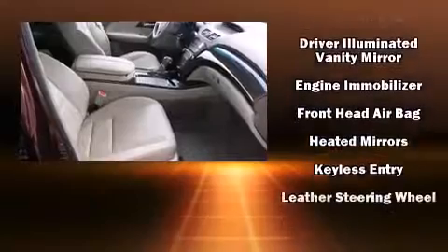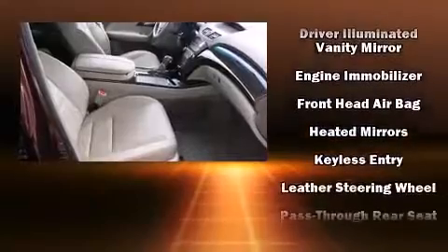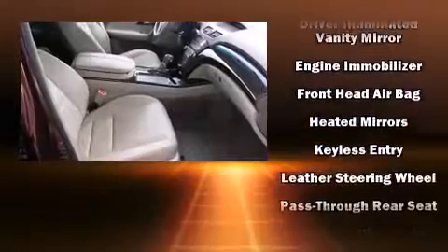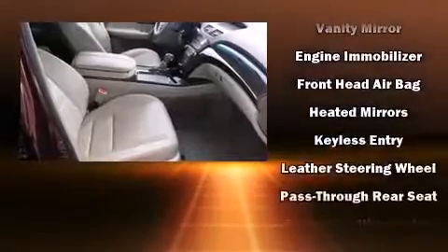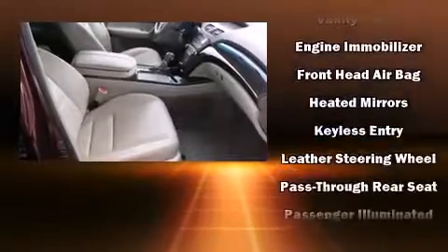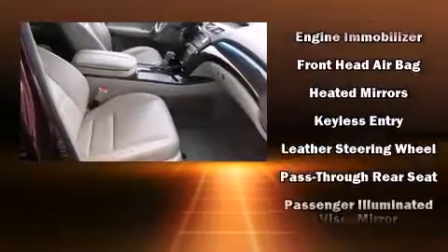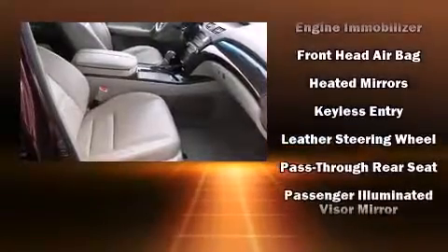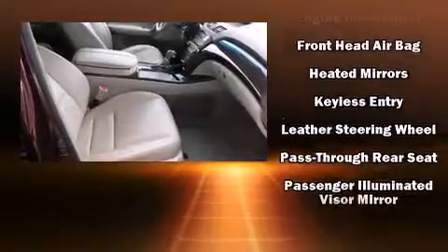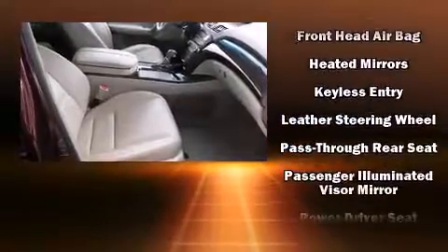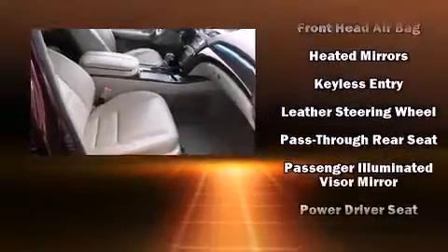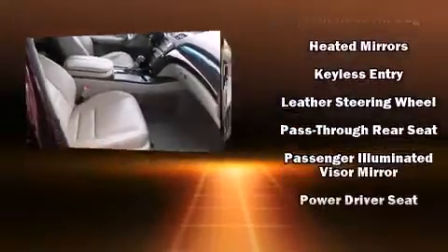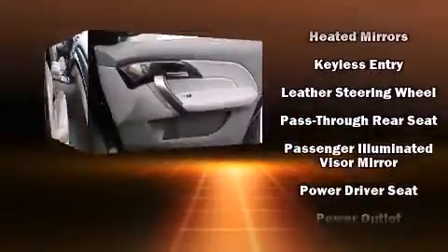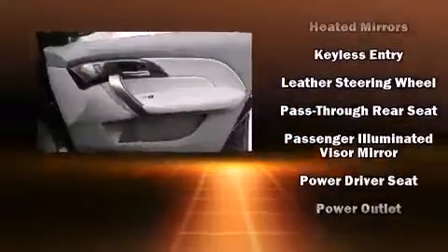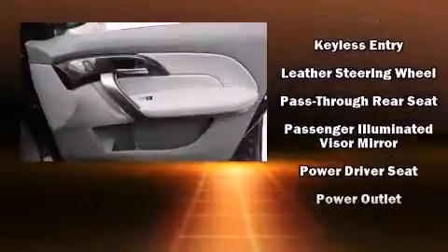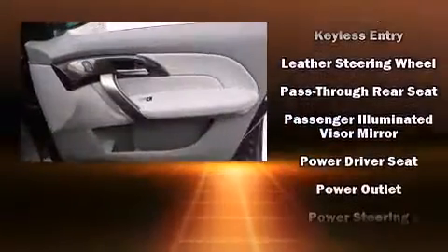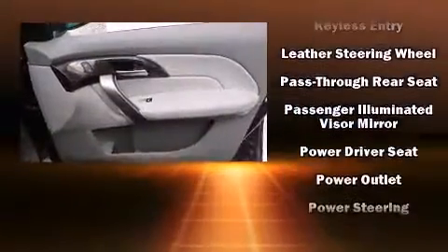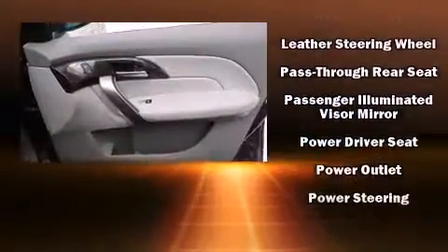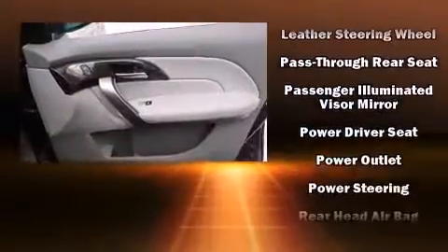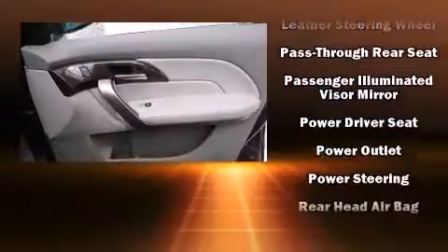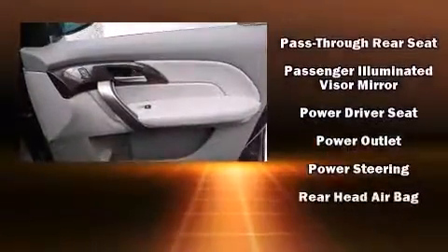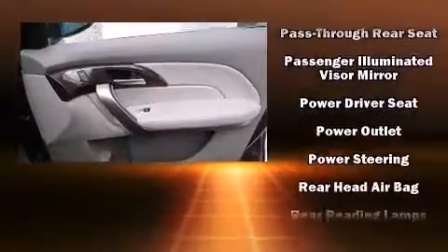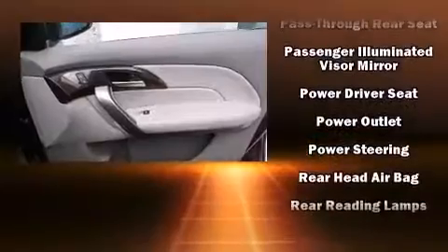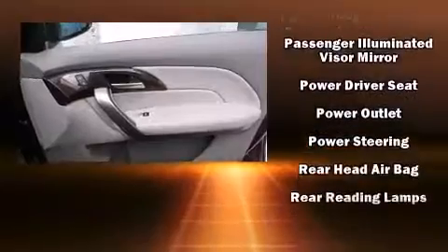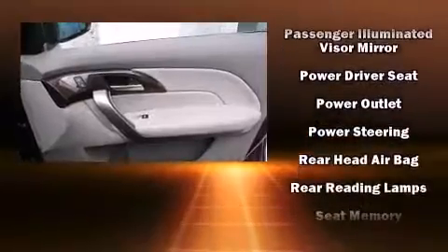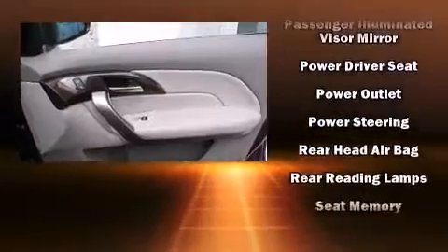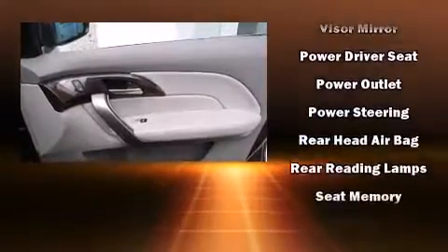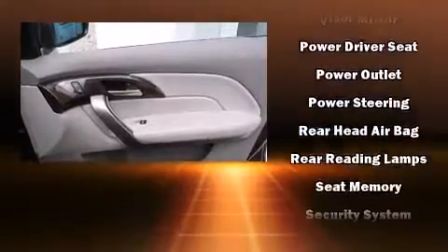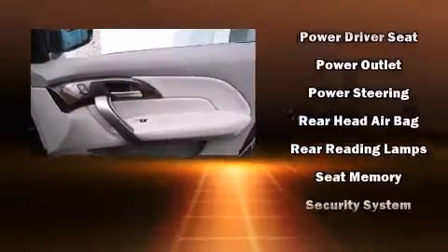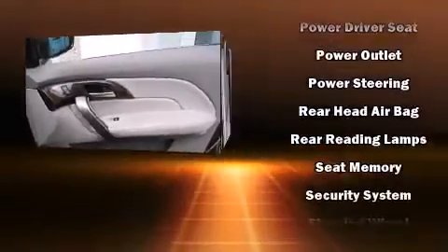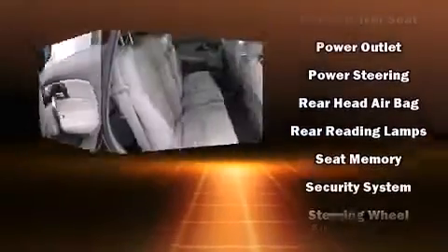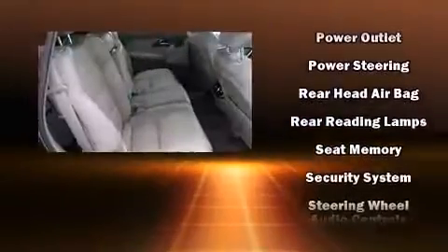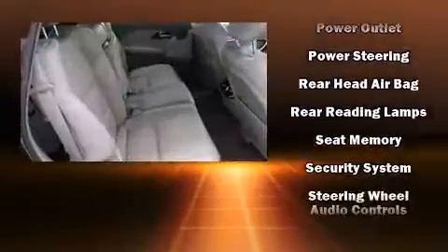Acura ensures the safety and security of its passengers with equipment such as head curtain airbags, anti-whiplash front head restraints, and four-wheel disc brakes with ABS.